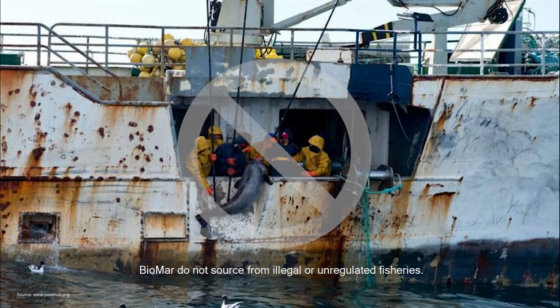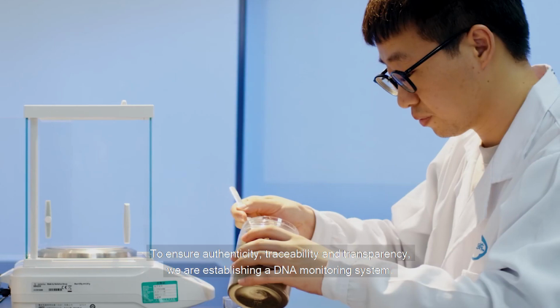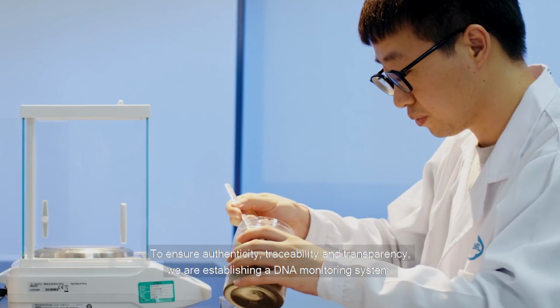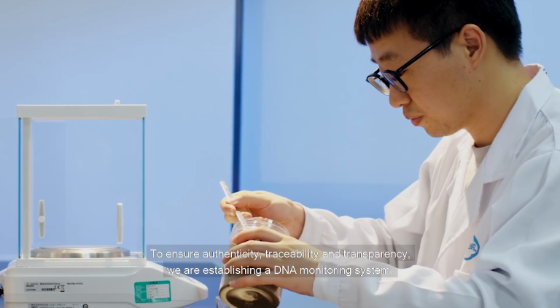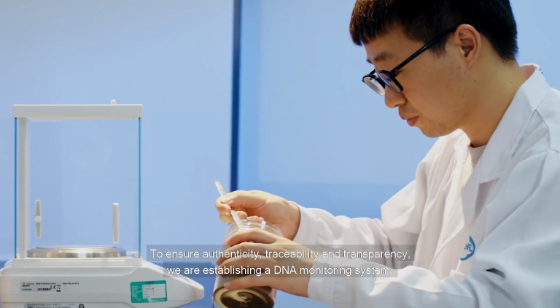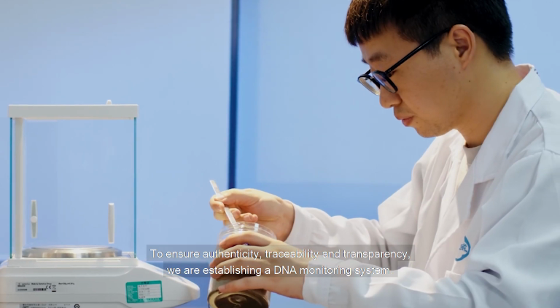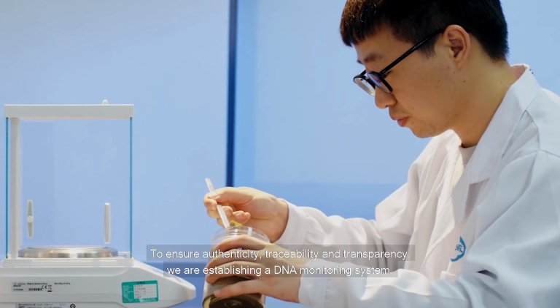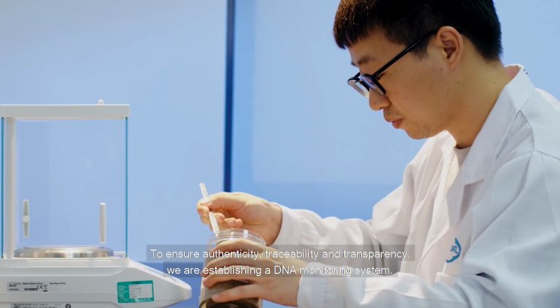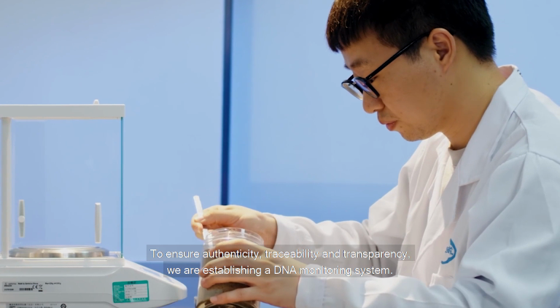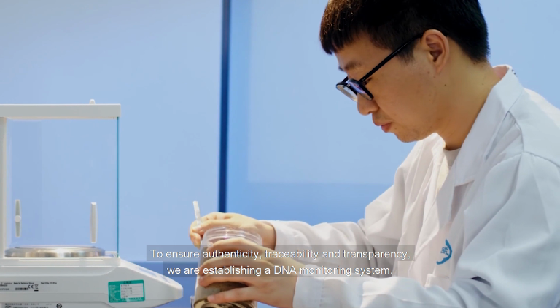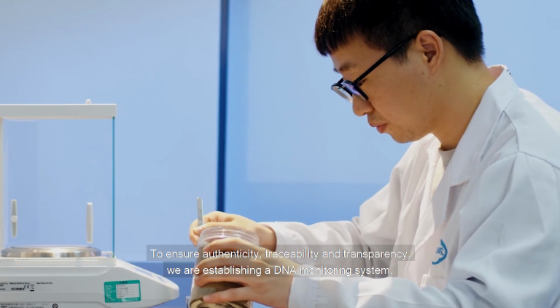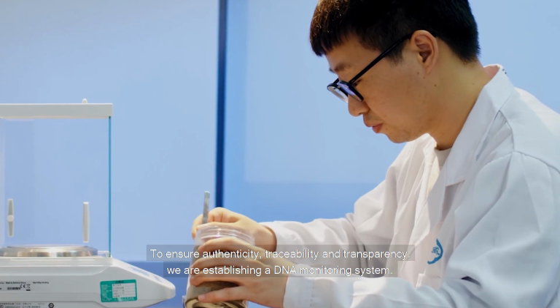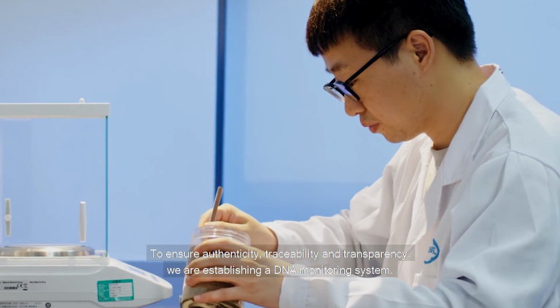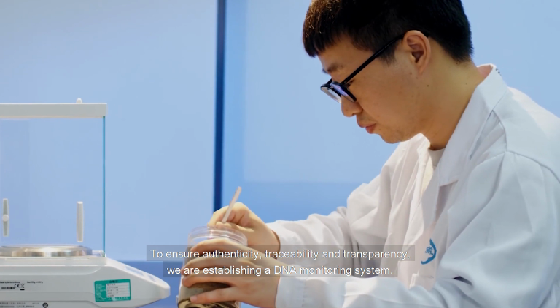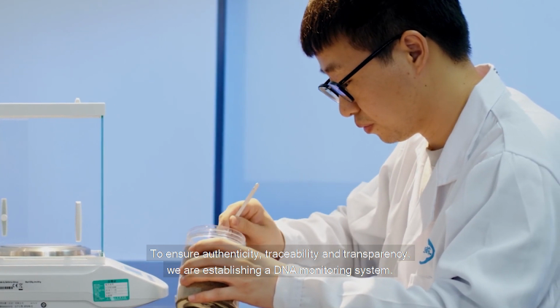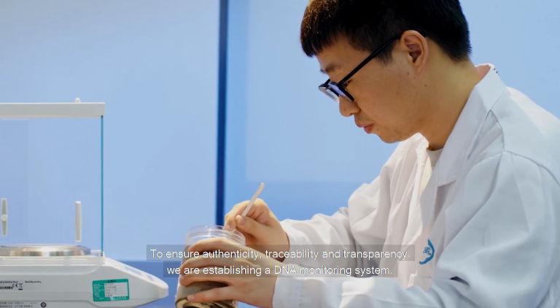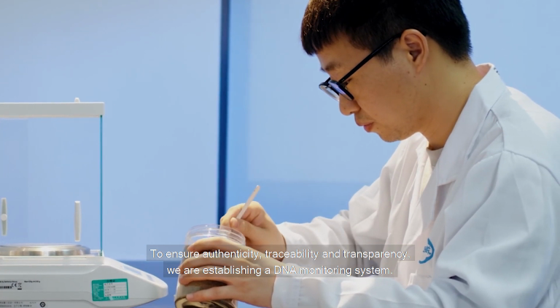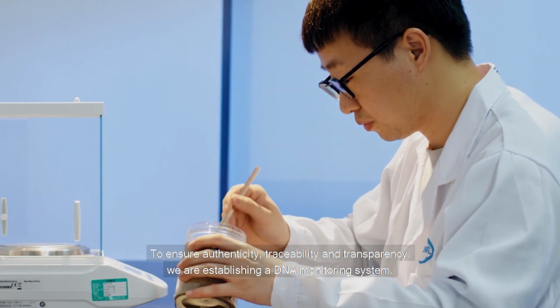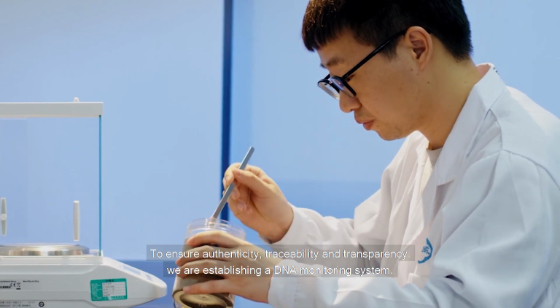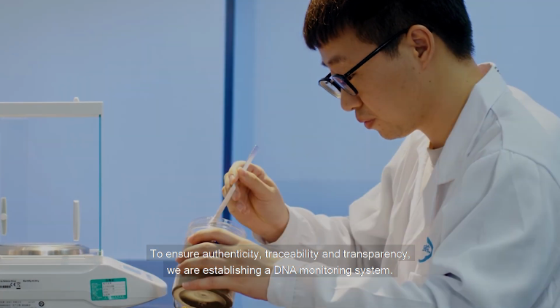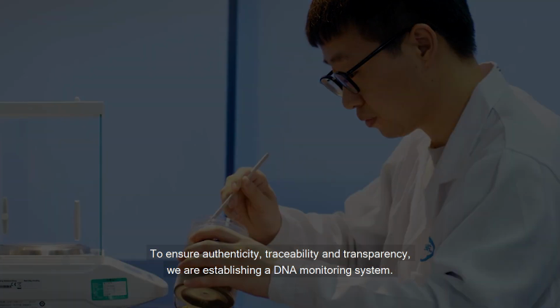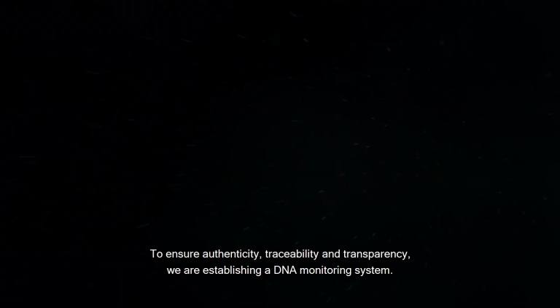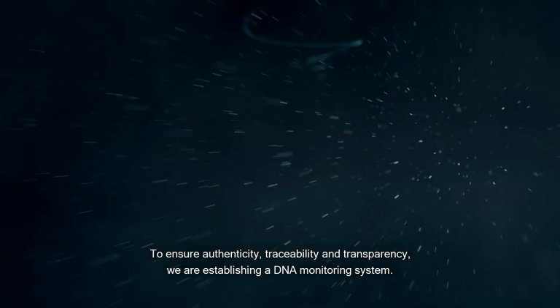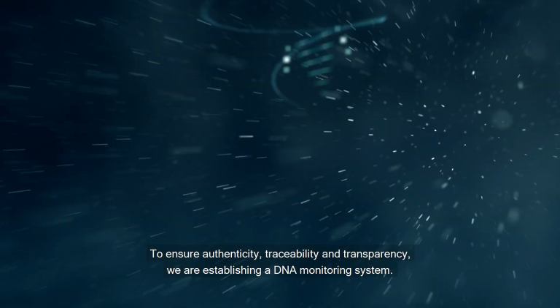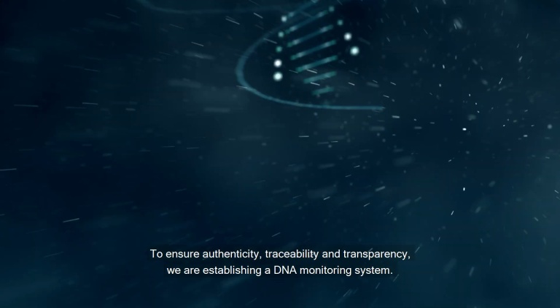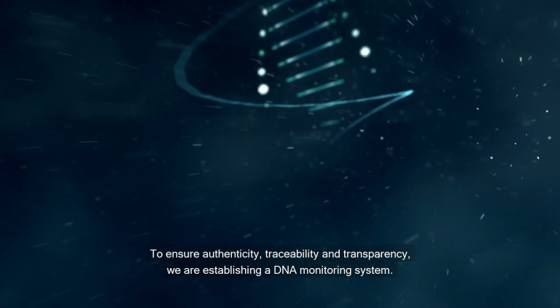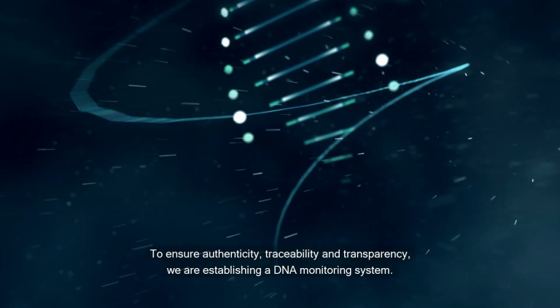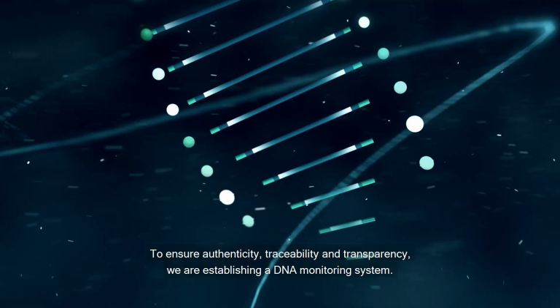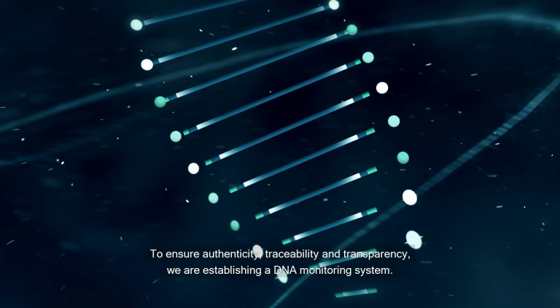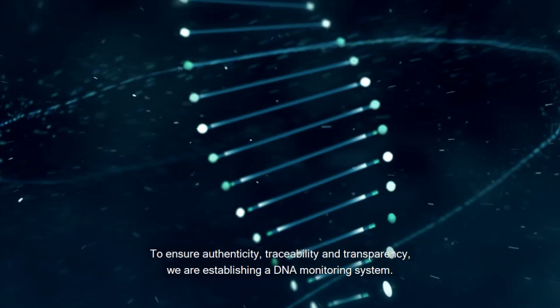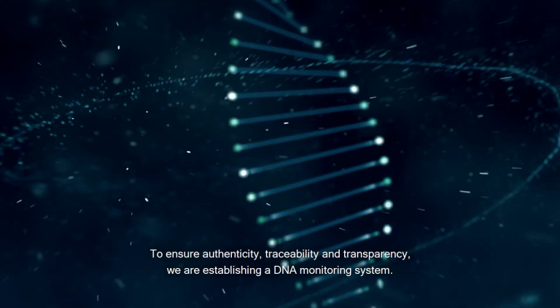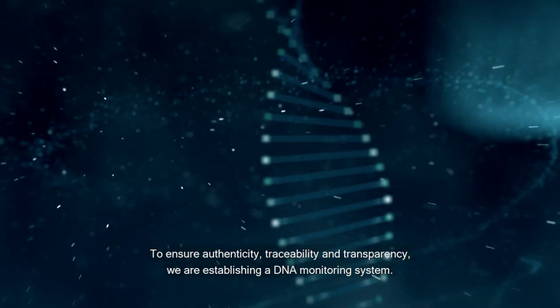To ensure authenticity, traceability and transparency, we are establishing a DNA monitoring system.